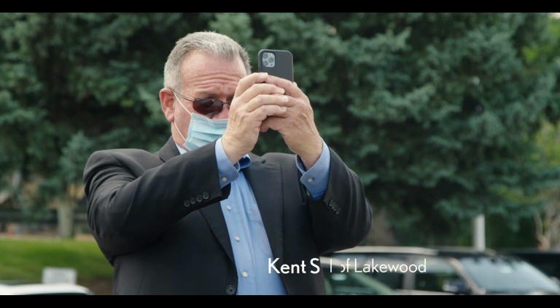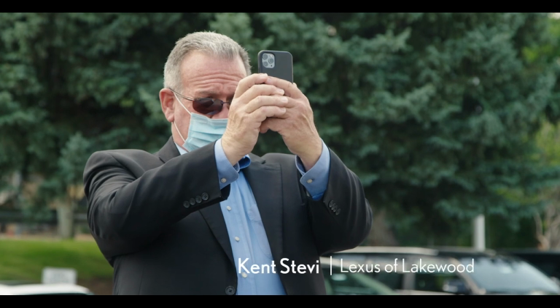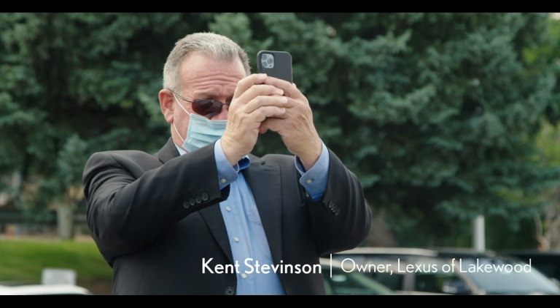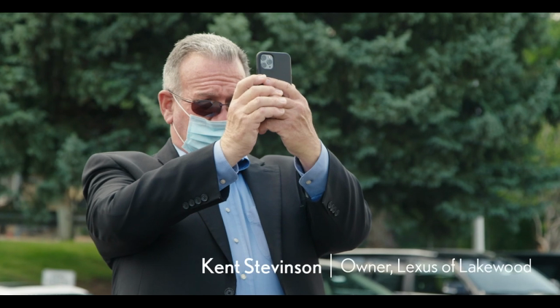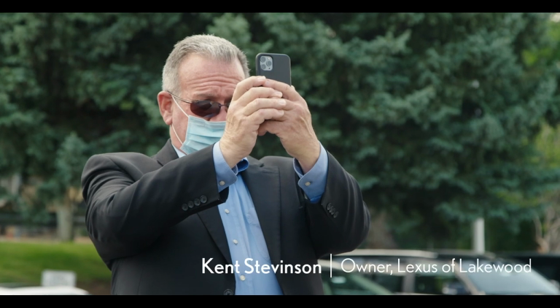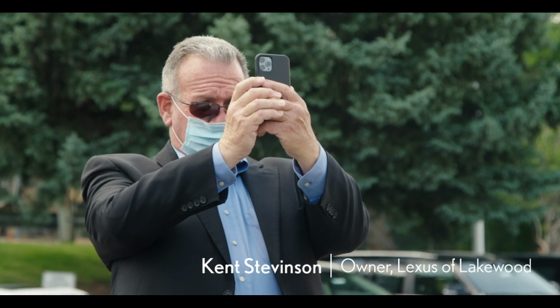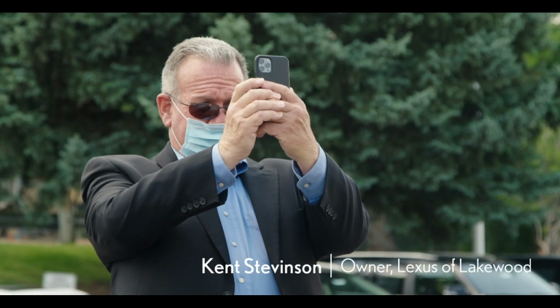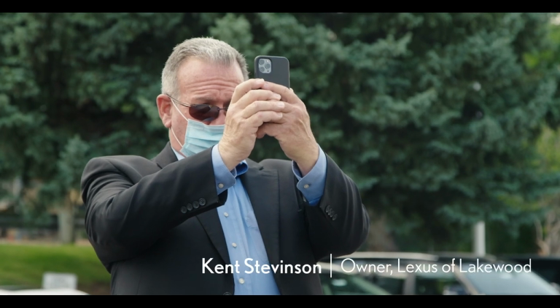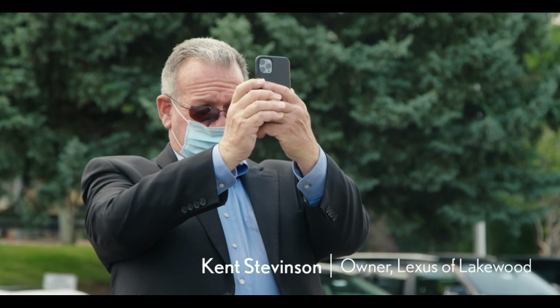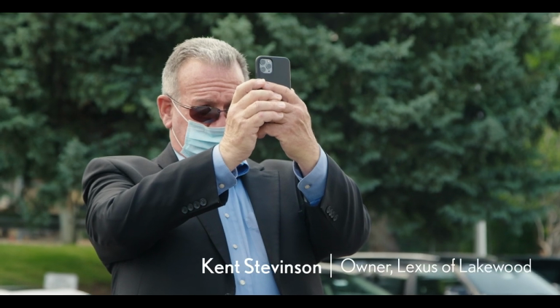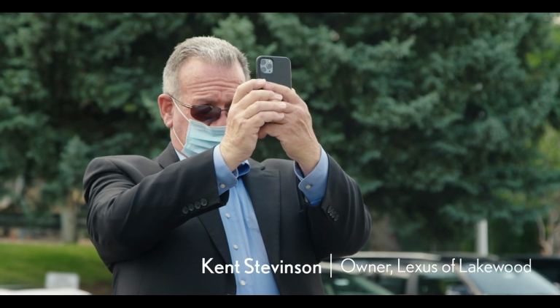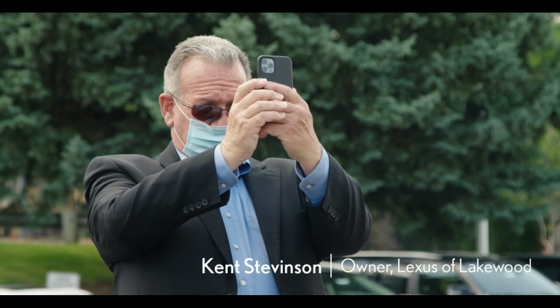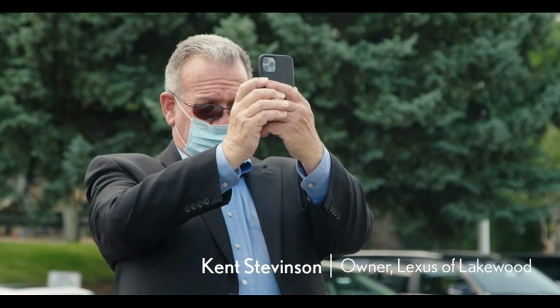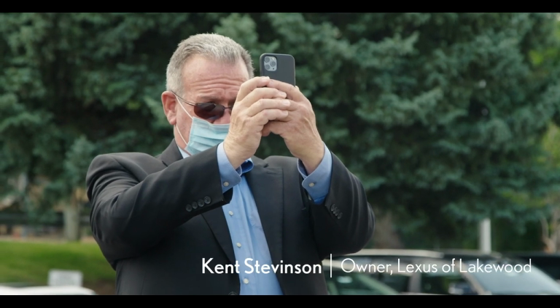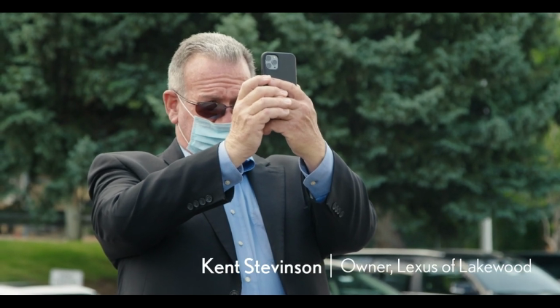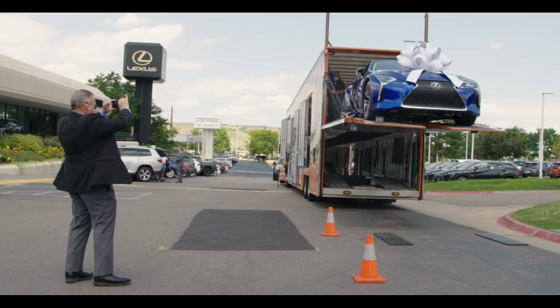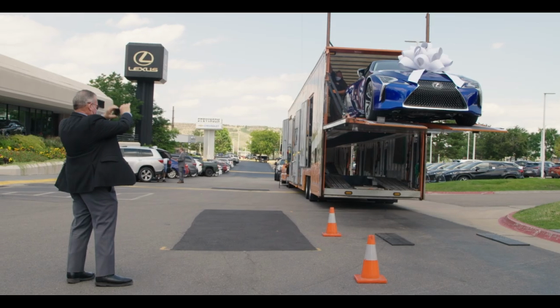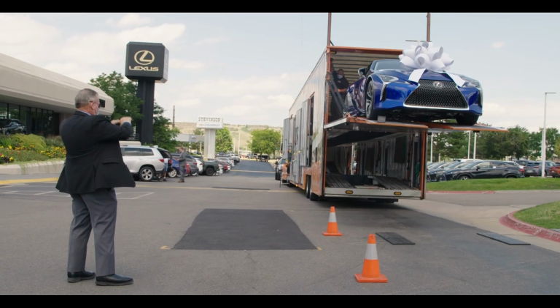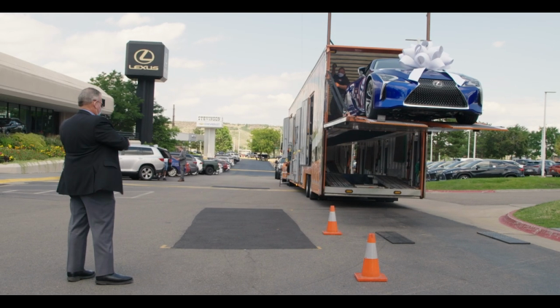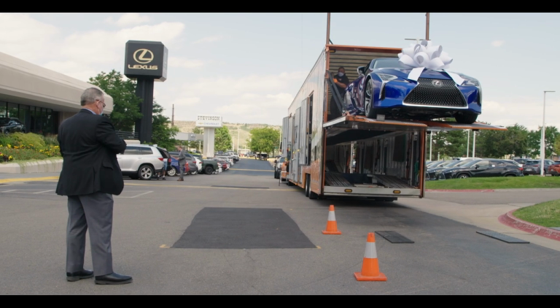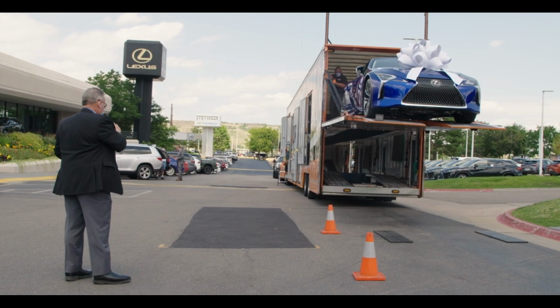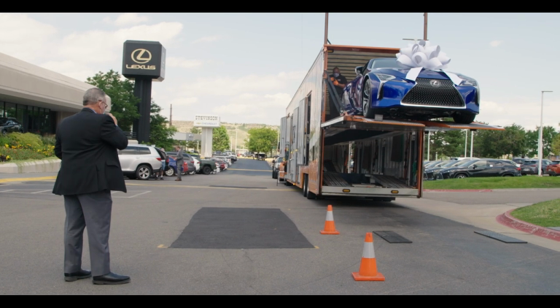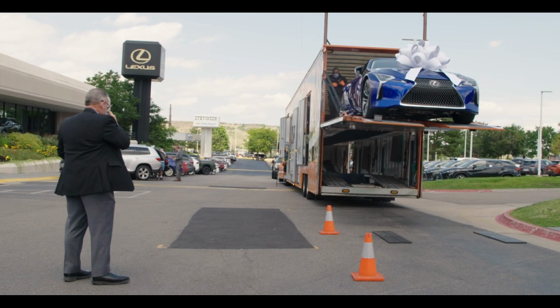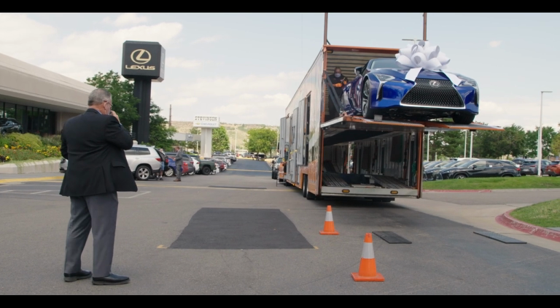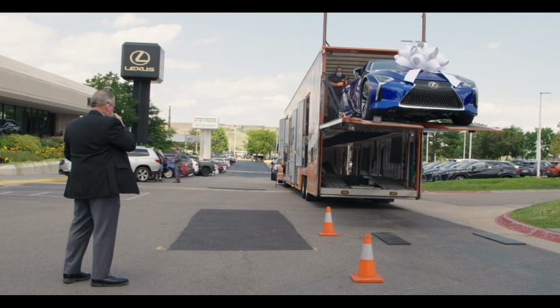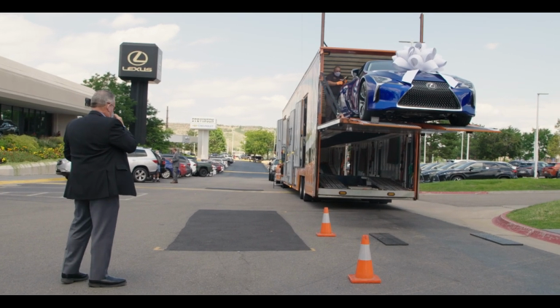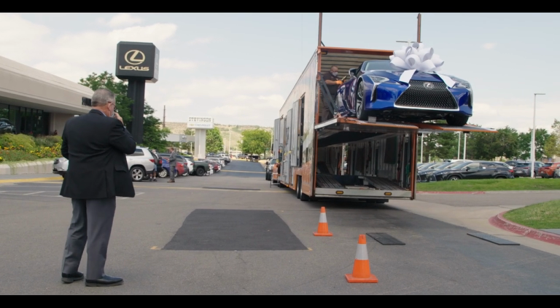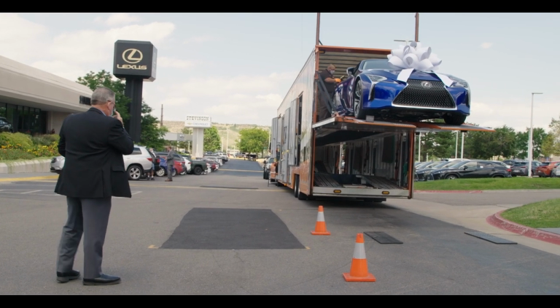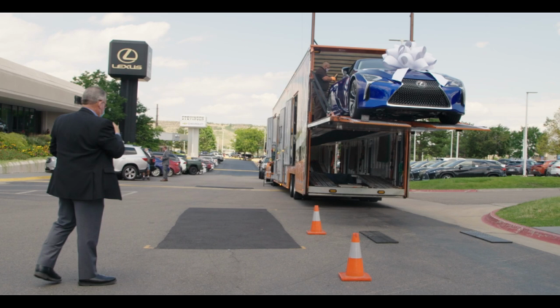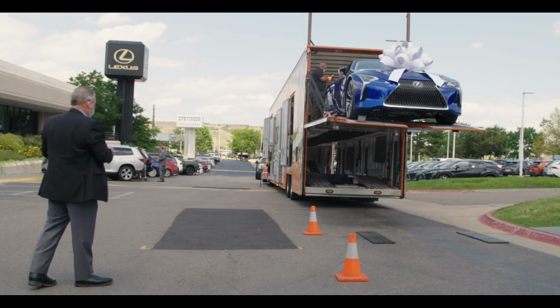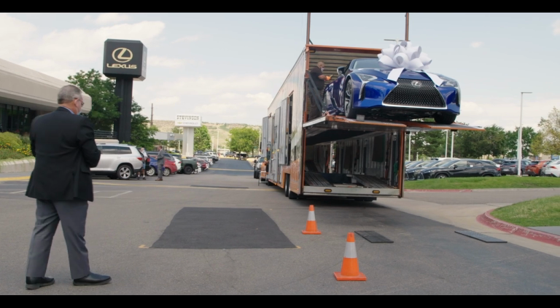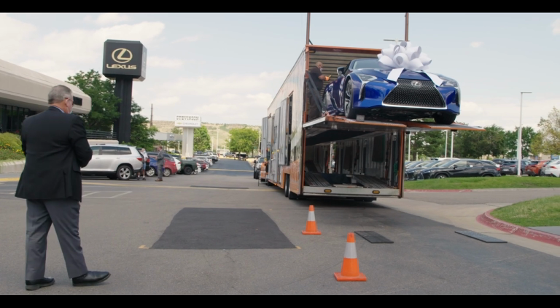Well, guys, I think I just named her — Lady Blue. That's pretty cool.